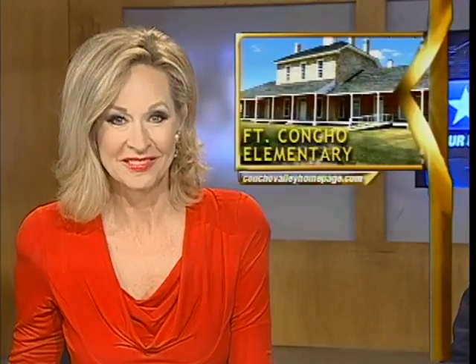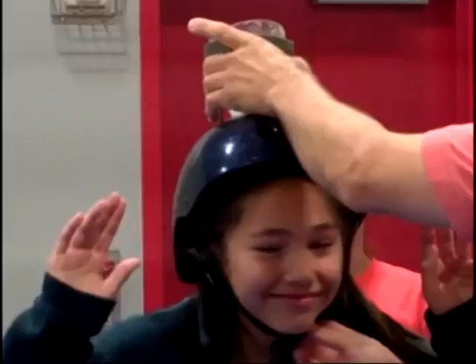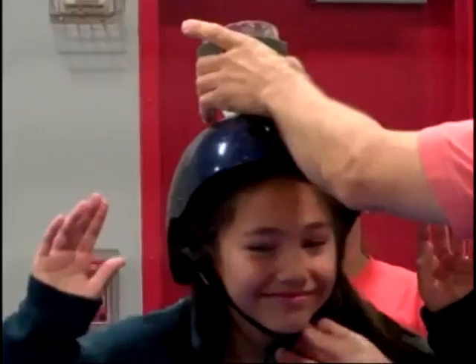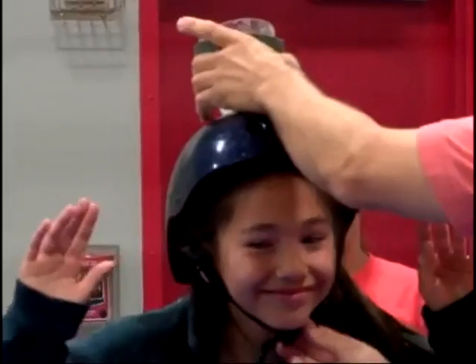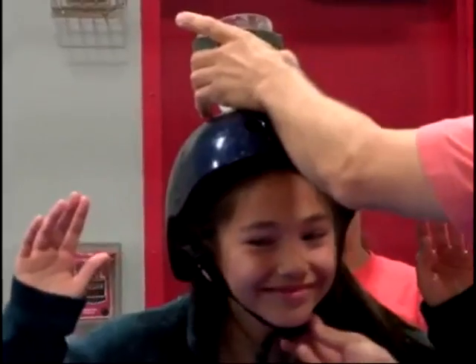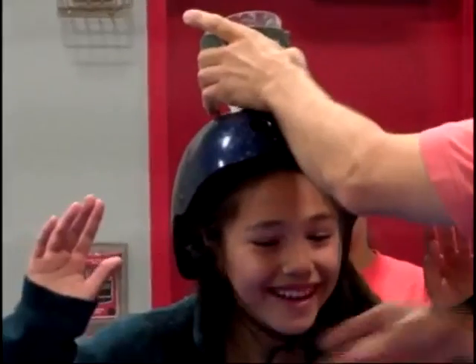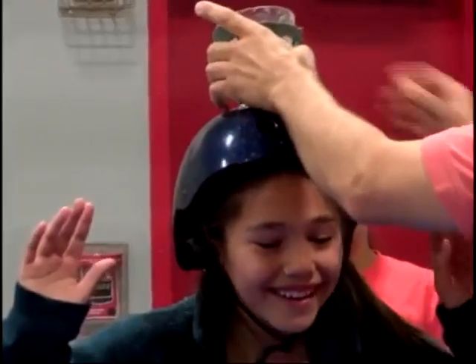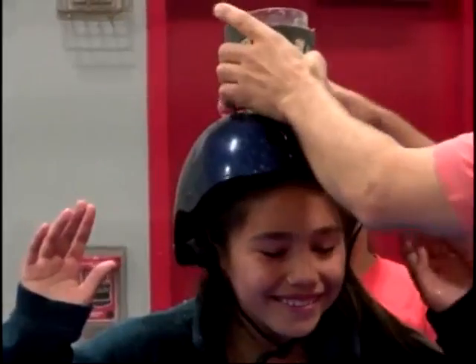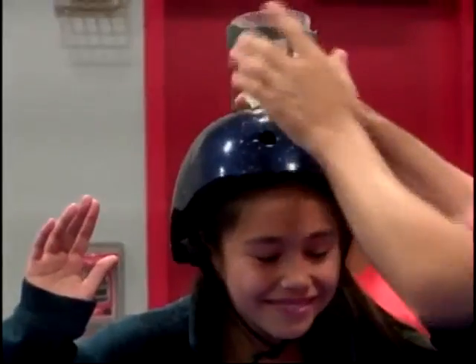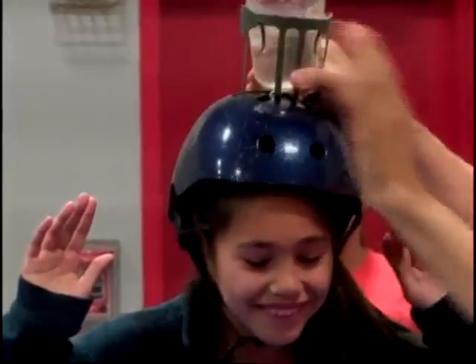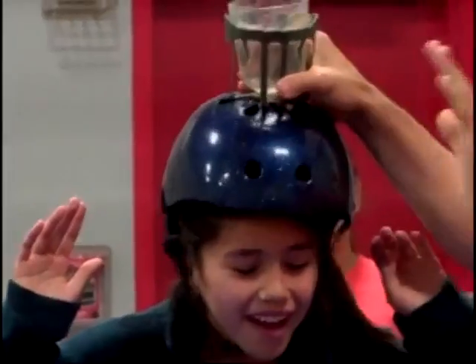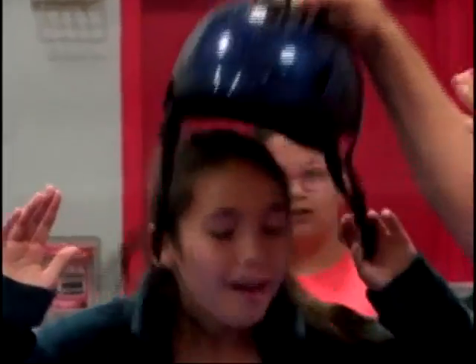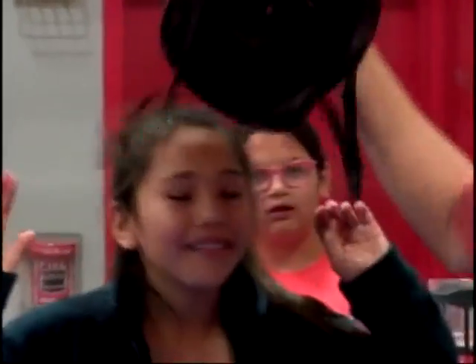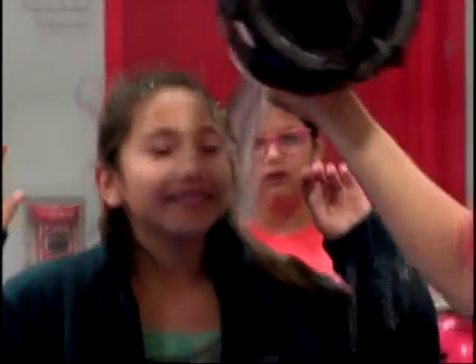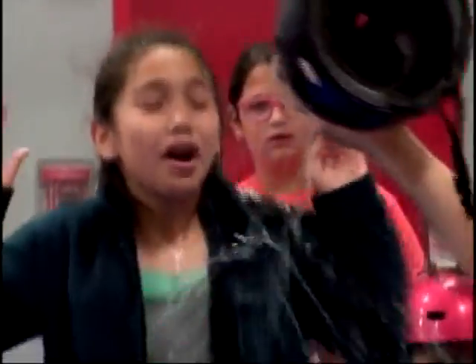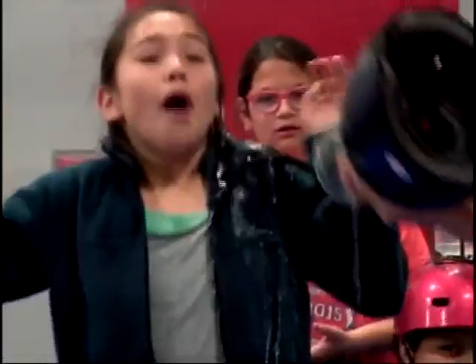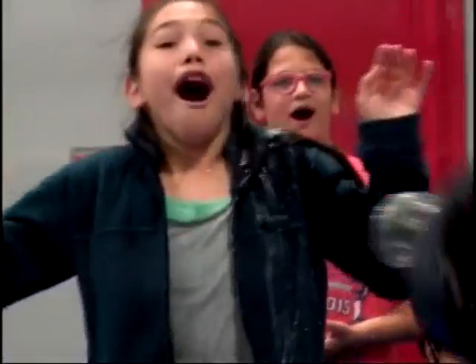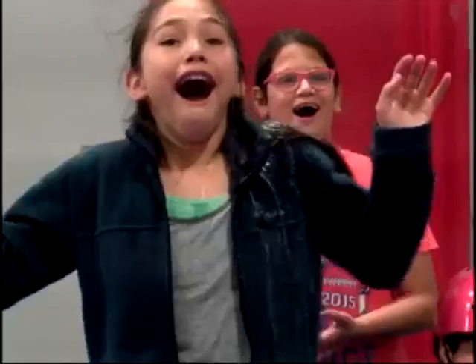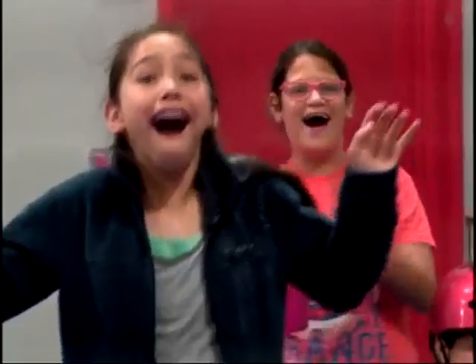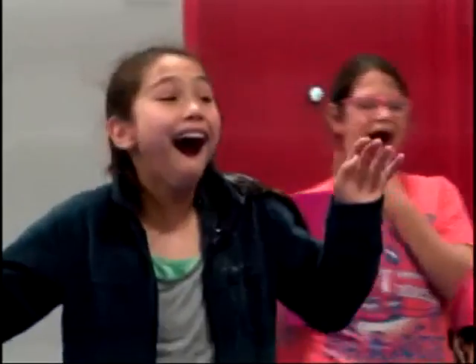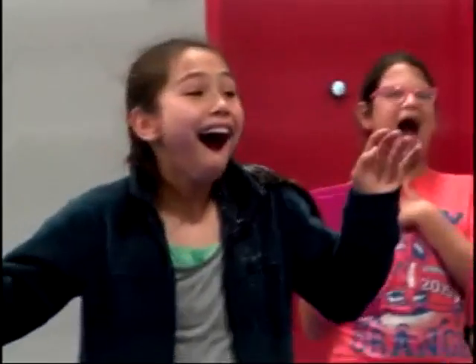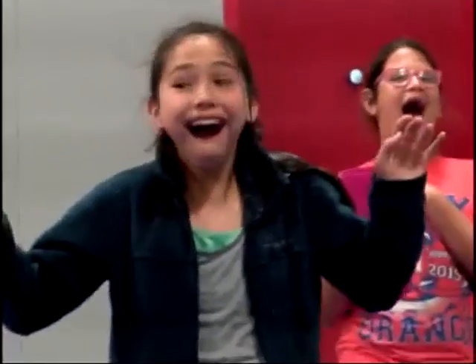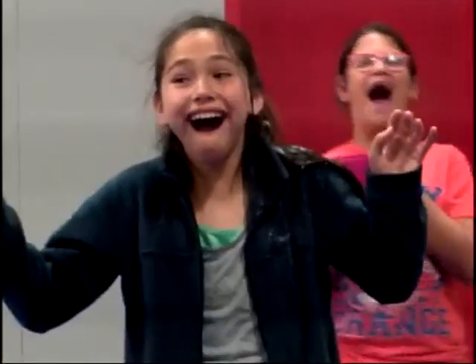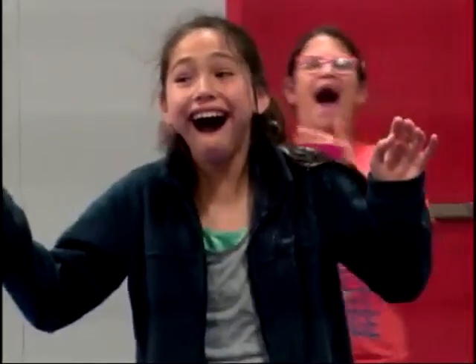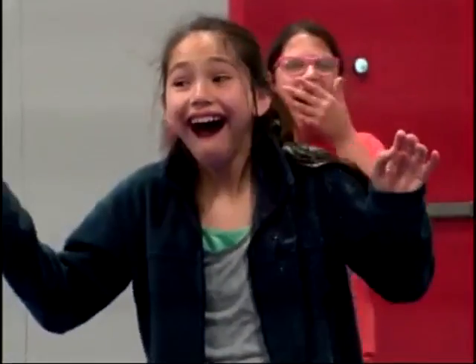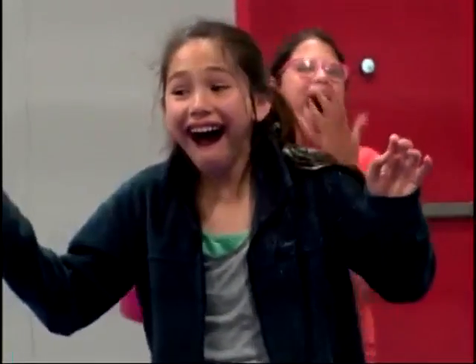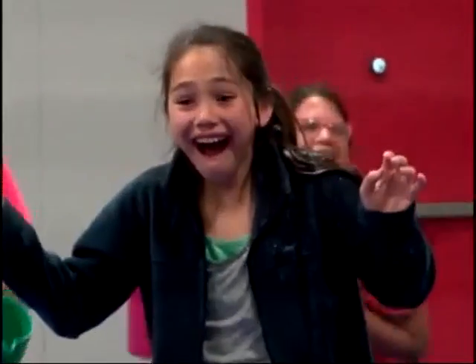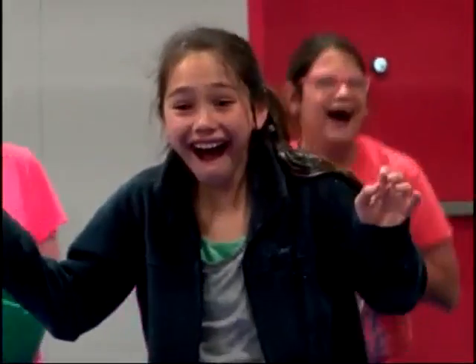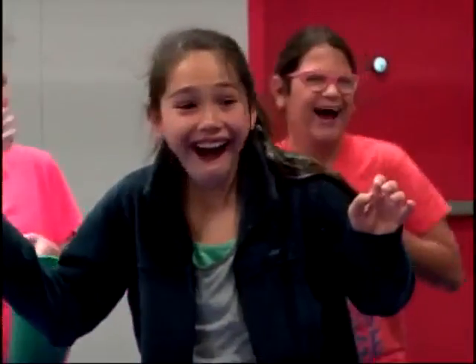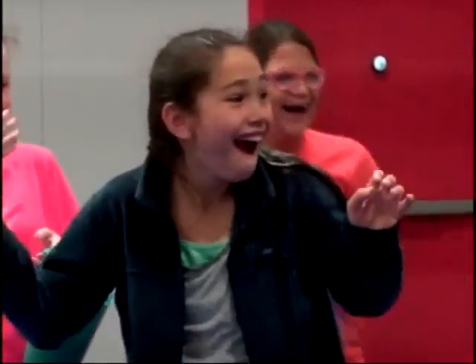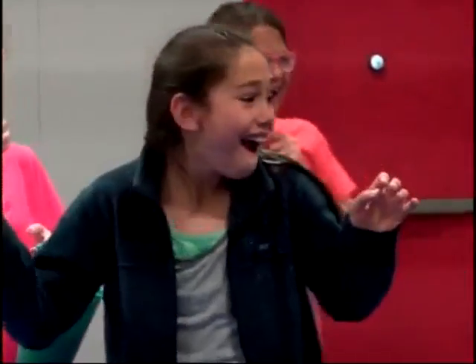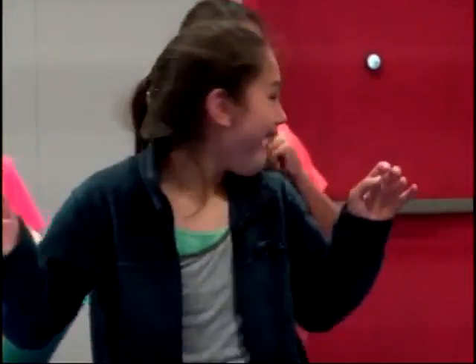I'm a trained professional. I have never spilled a drop. That was an accident.